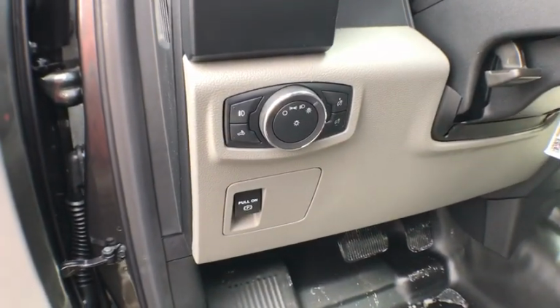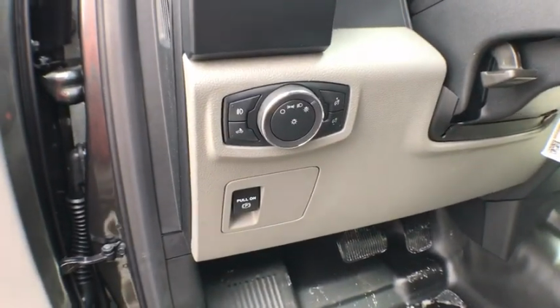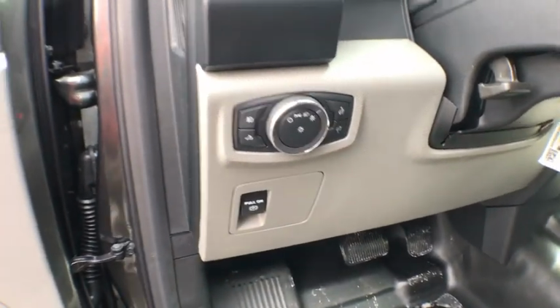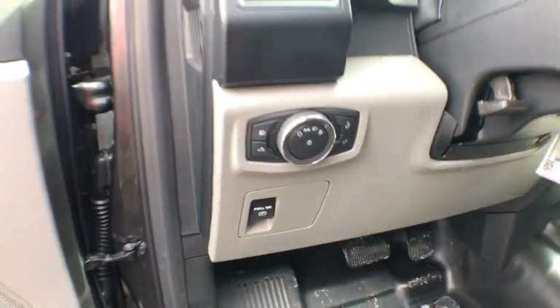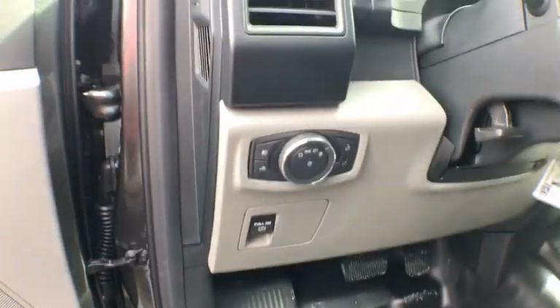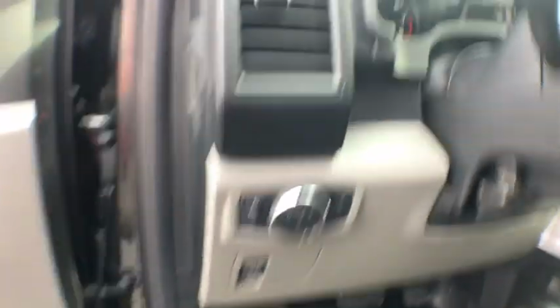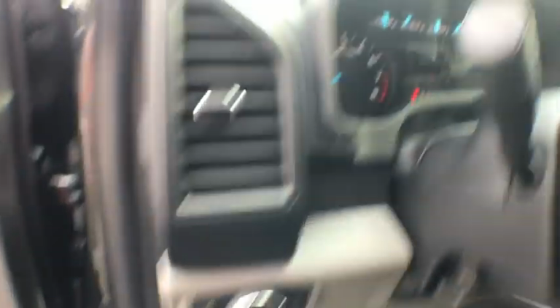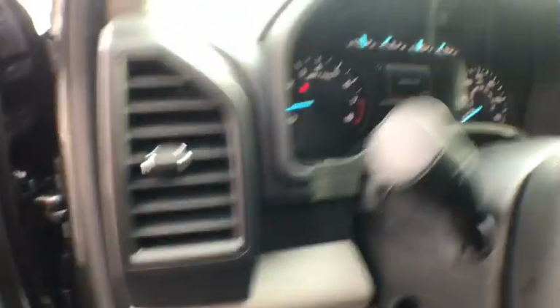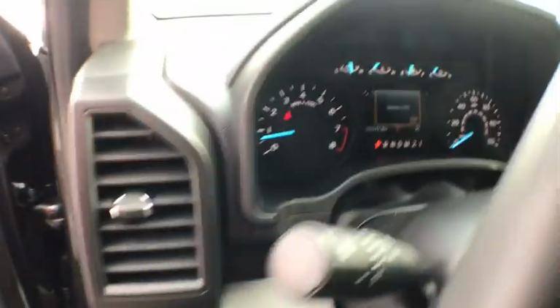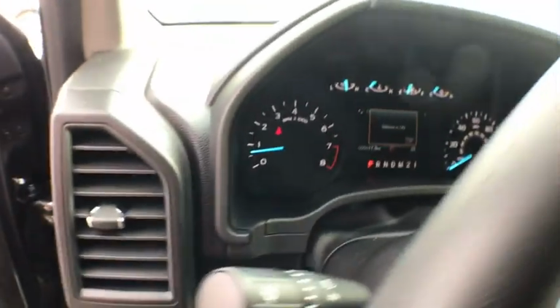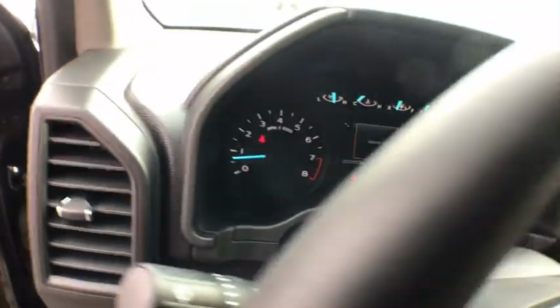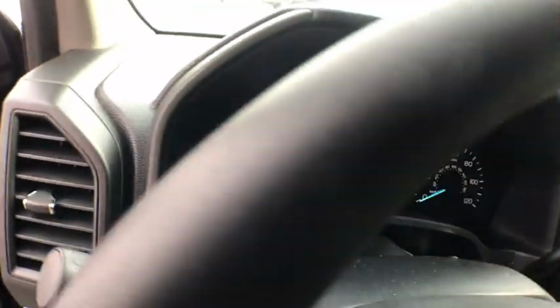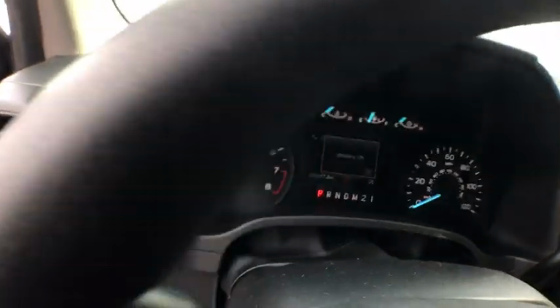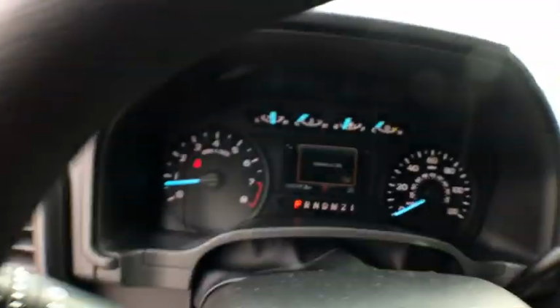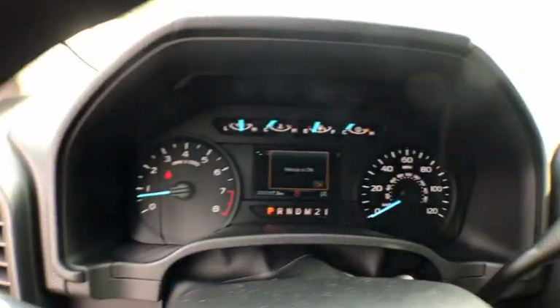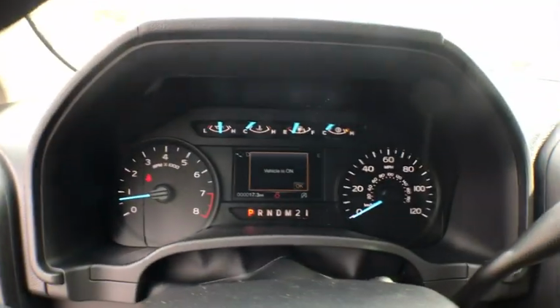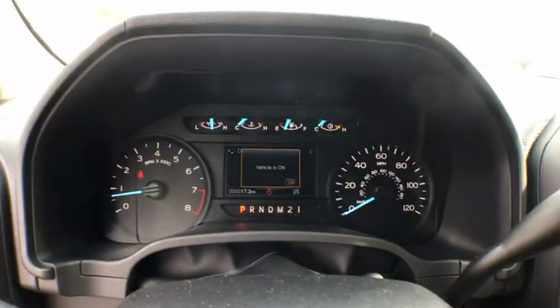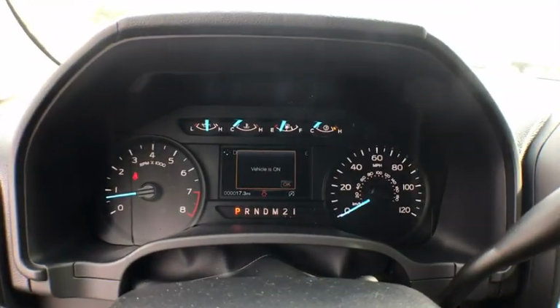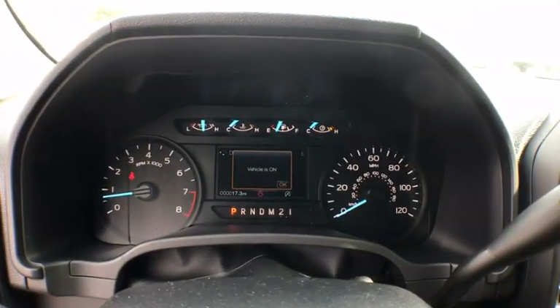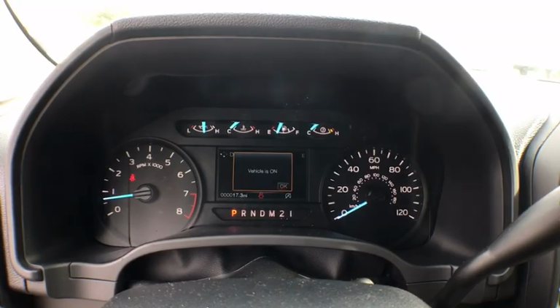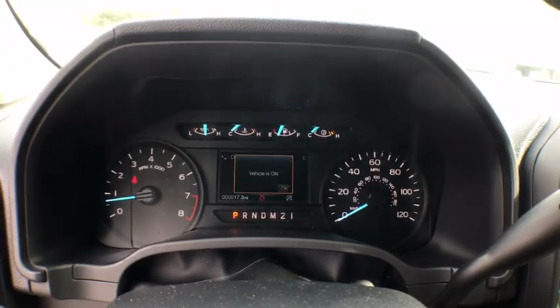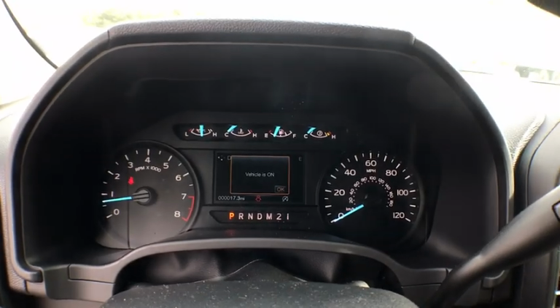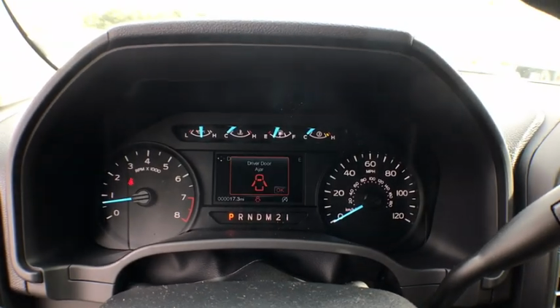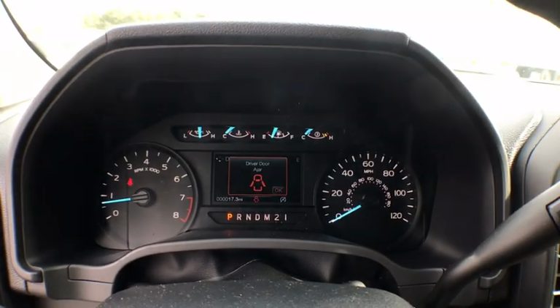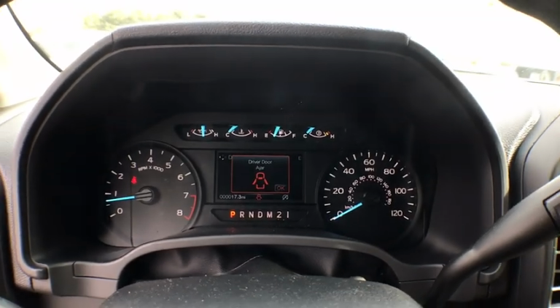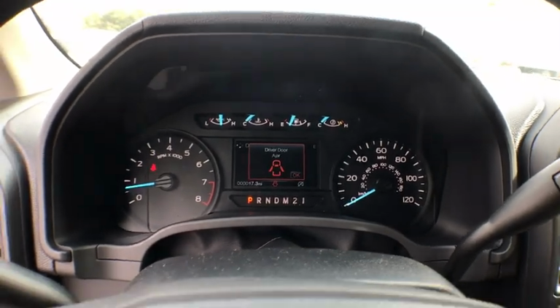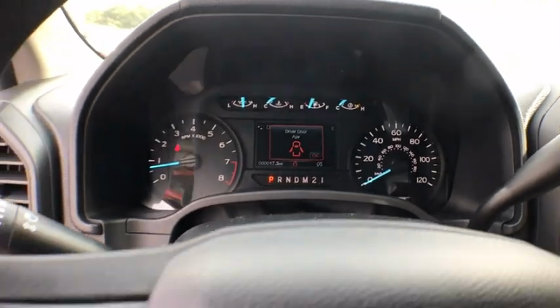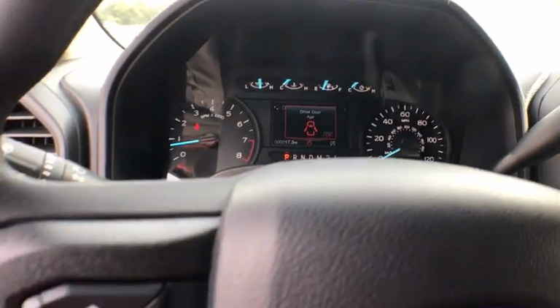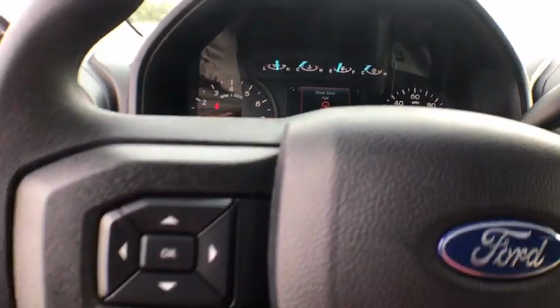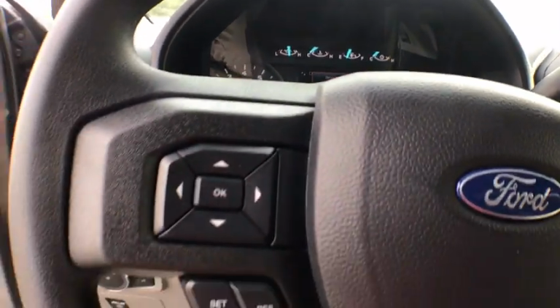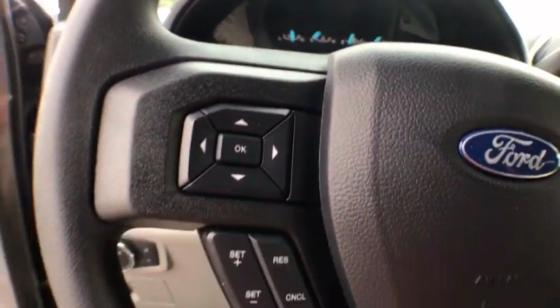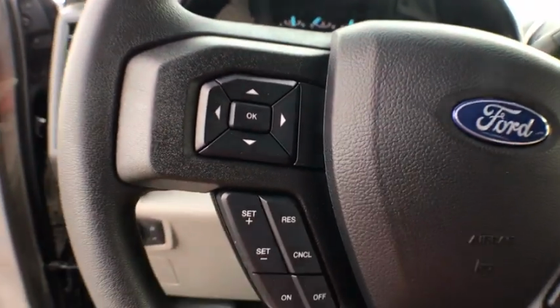Brake assist. Variable speed intermittent wipers. Cloth seats. Passenger vanity mirror.